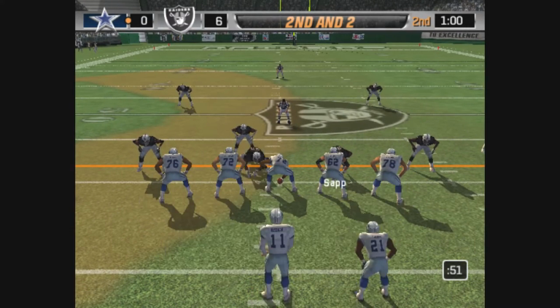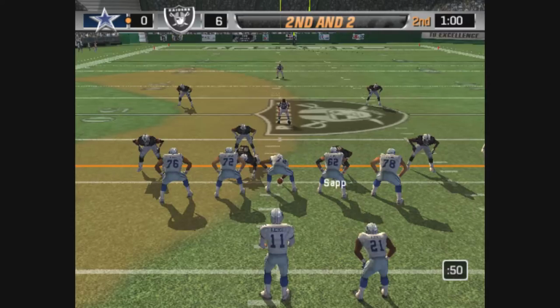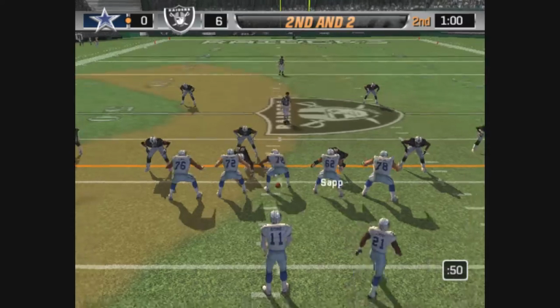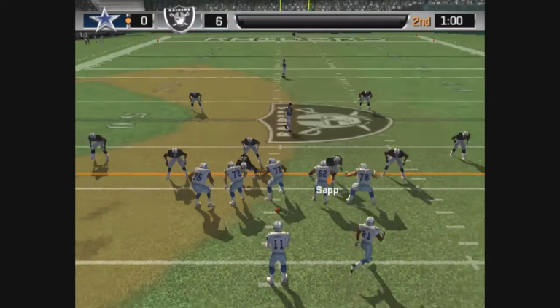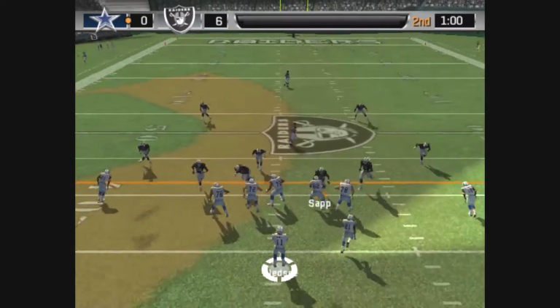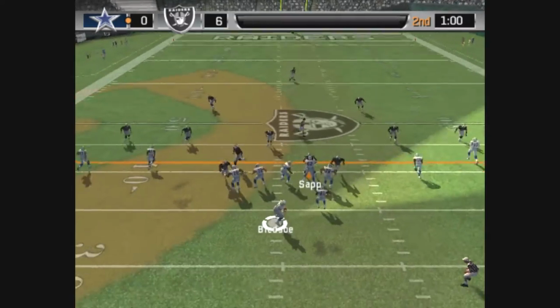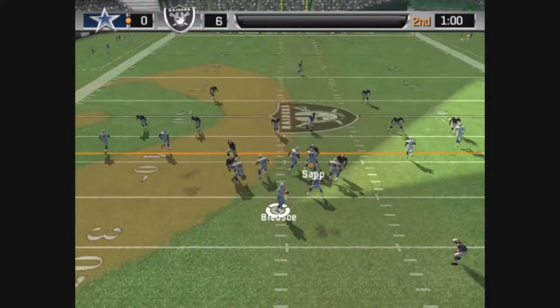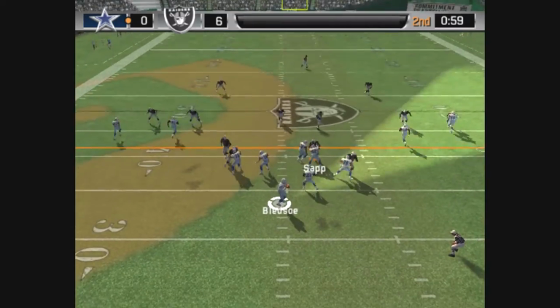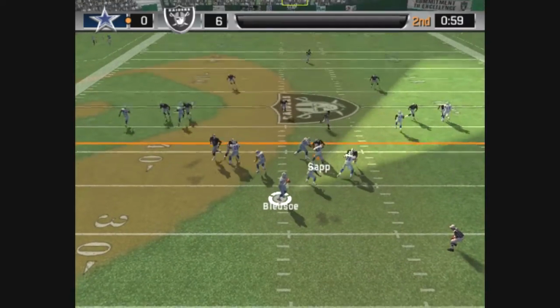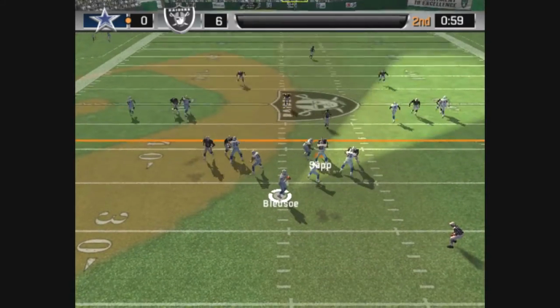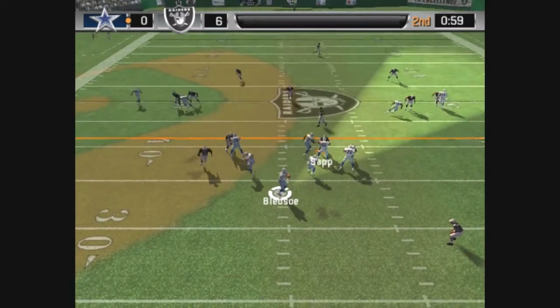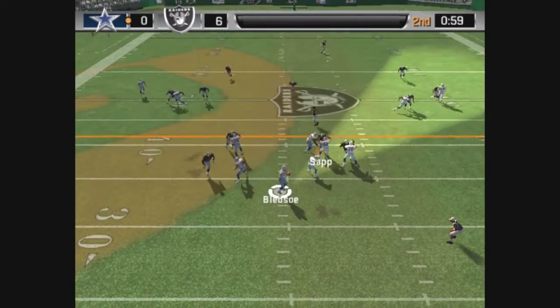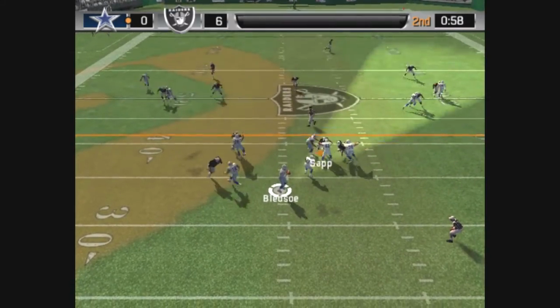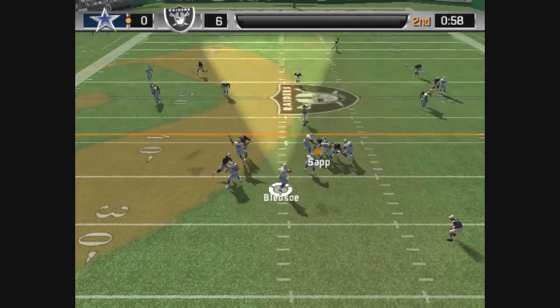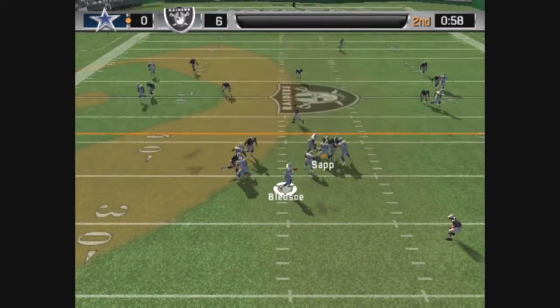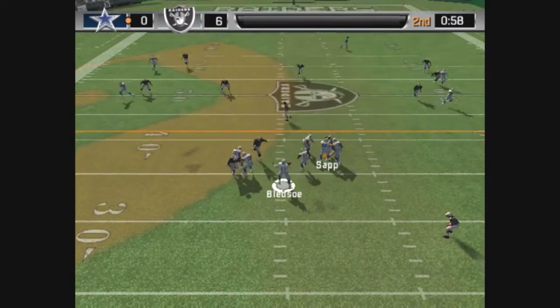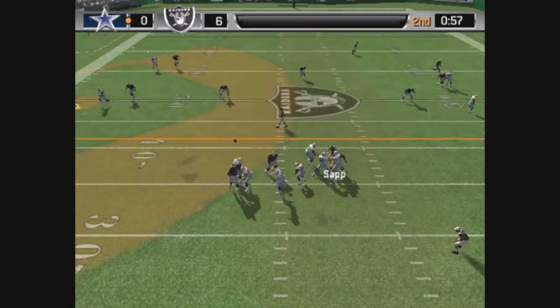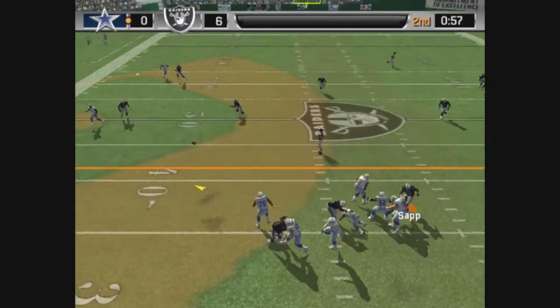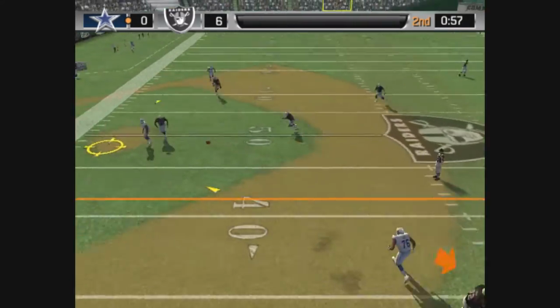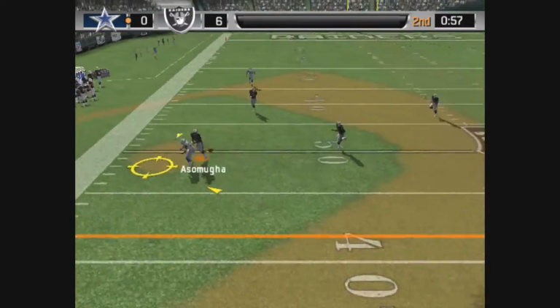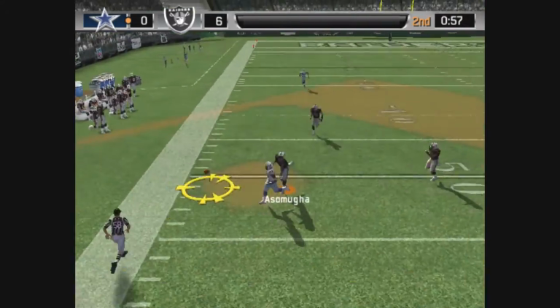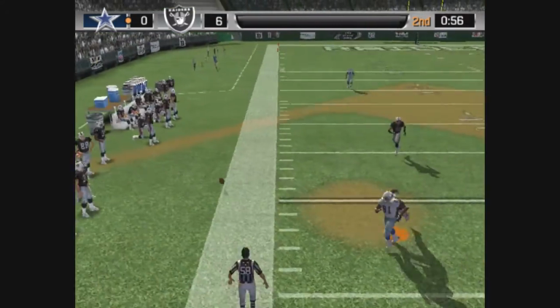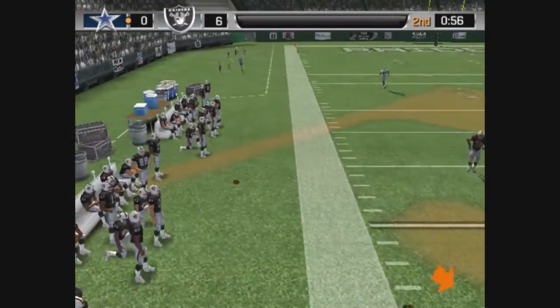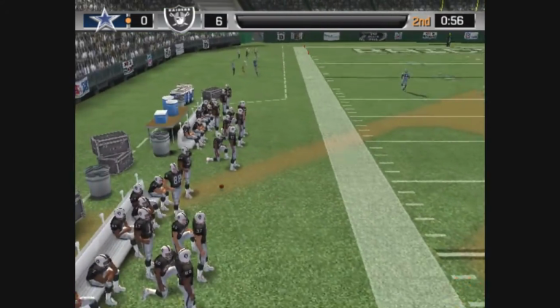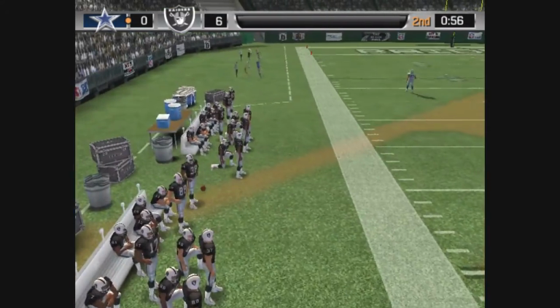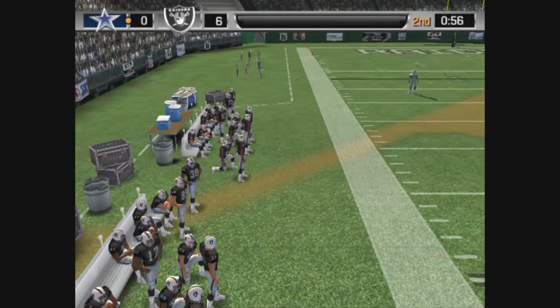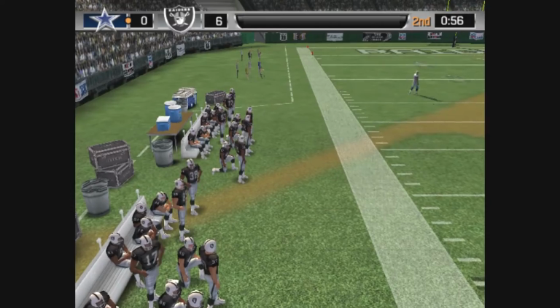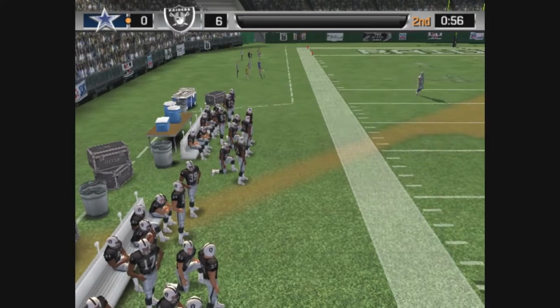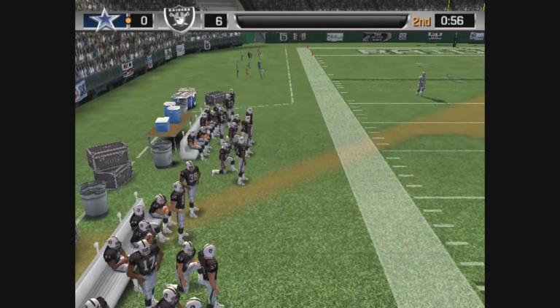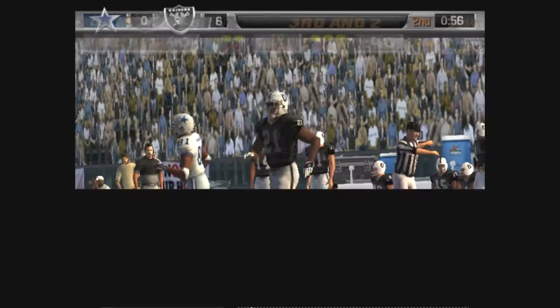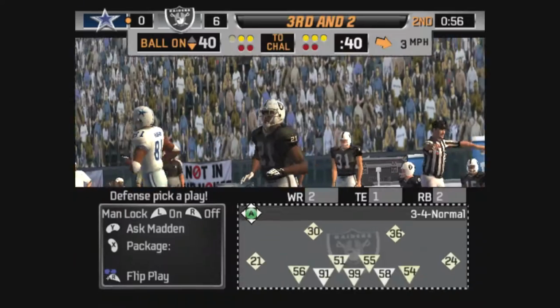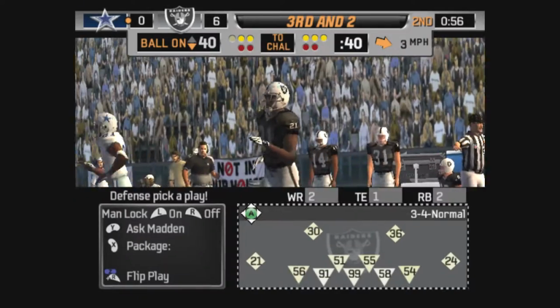Johnson is on the right of the formation. With the throw — this one falls incomplete.